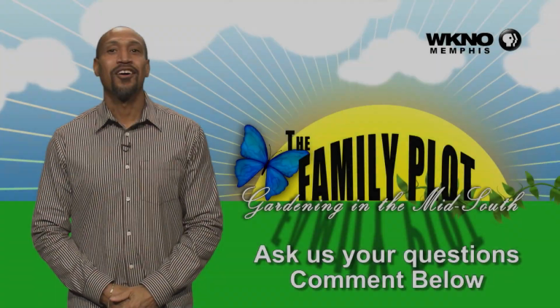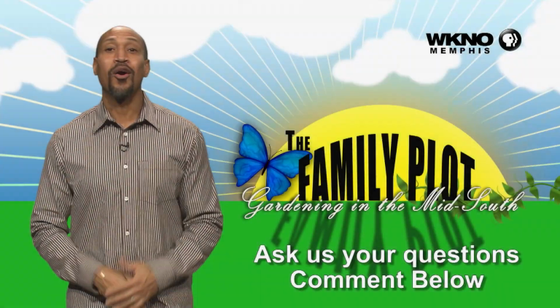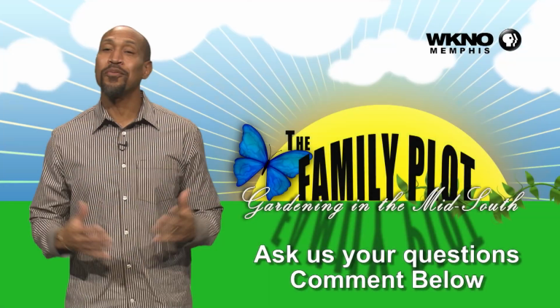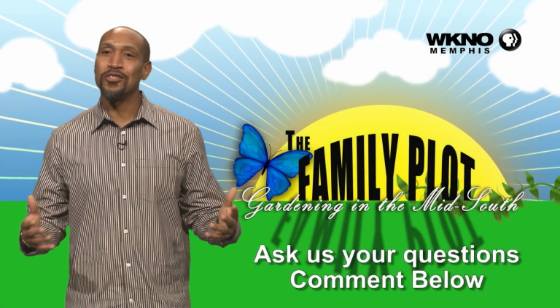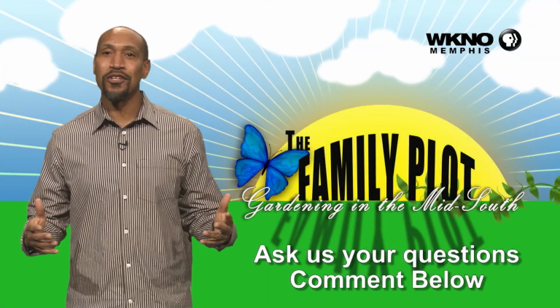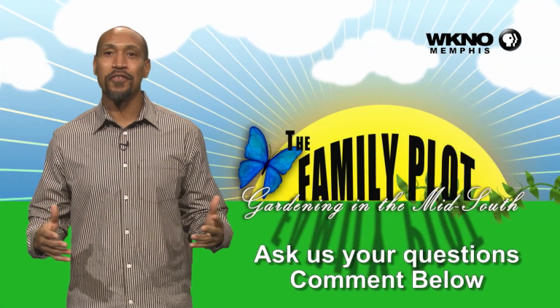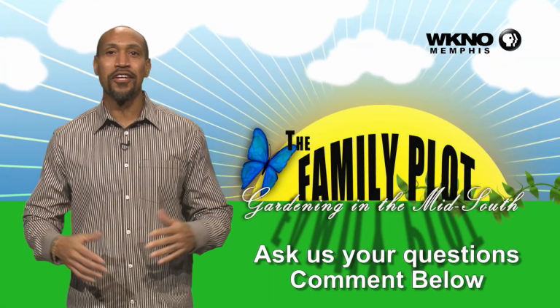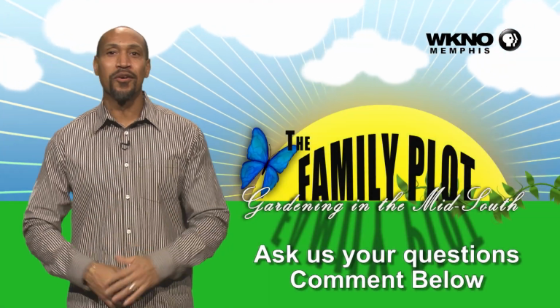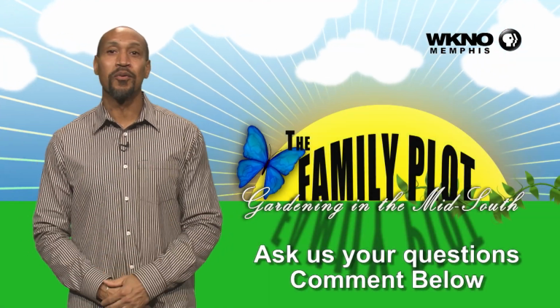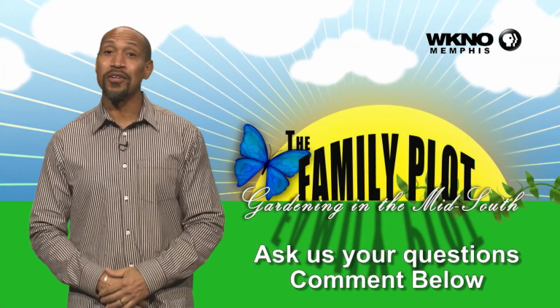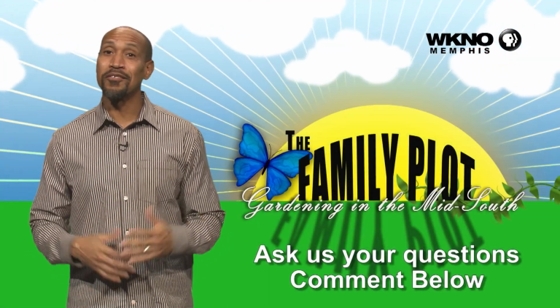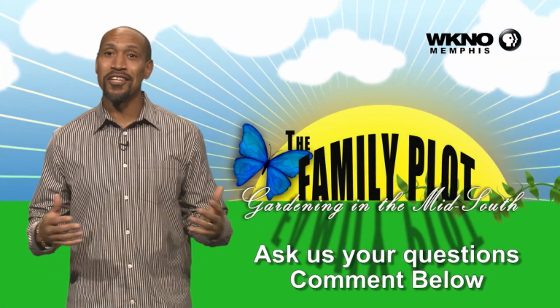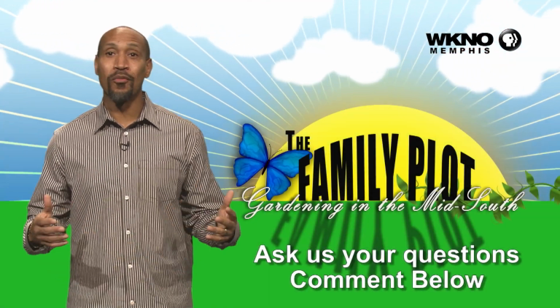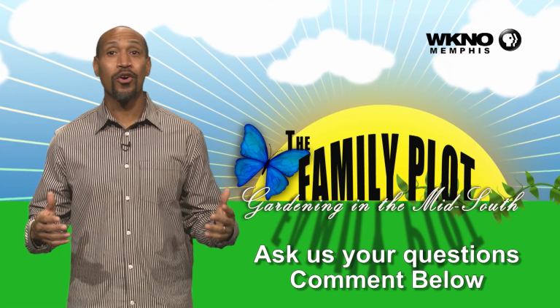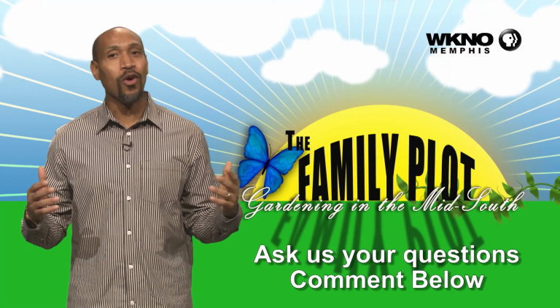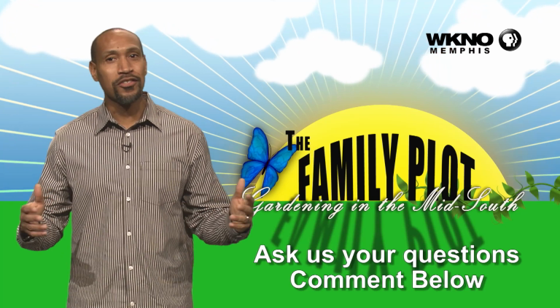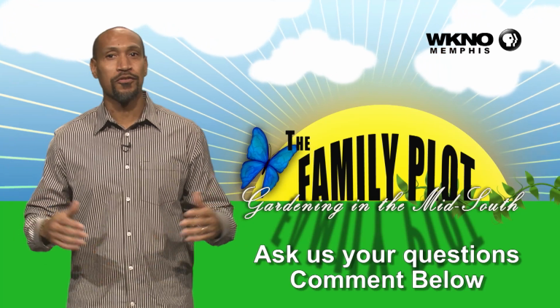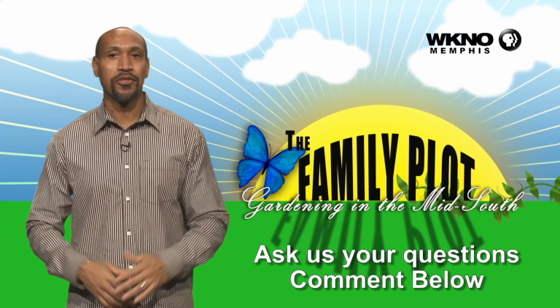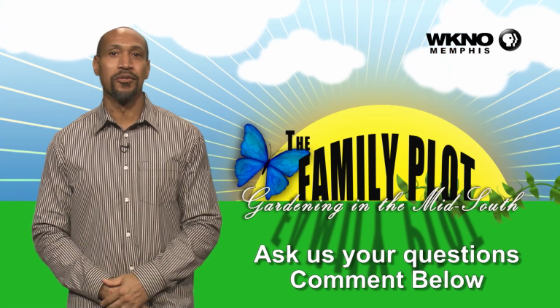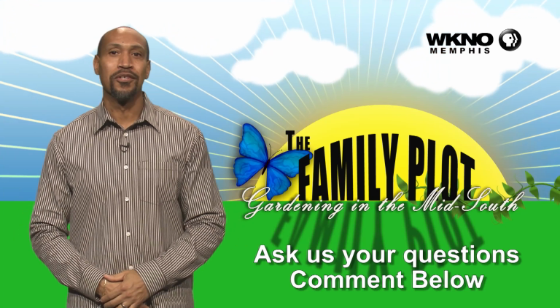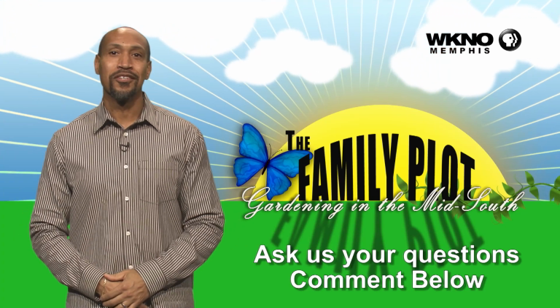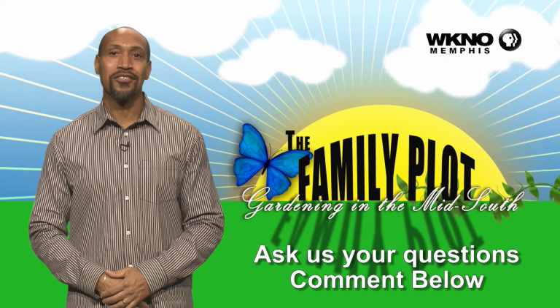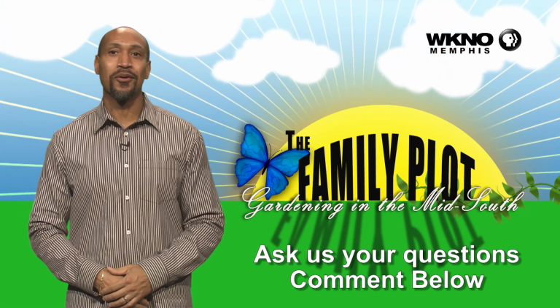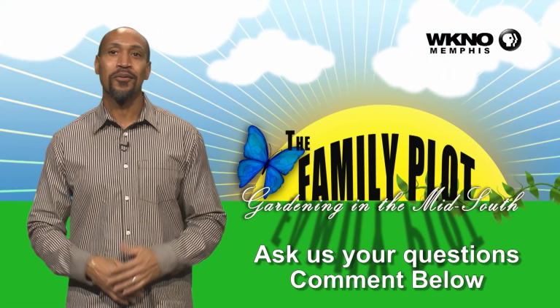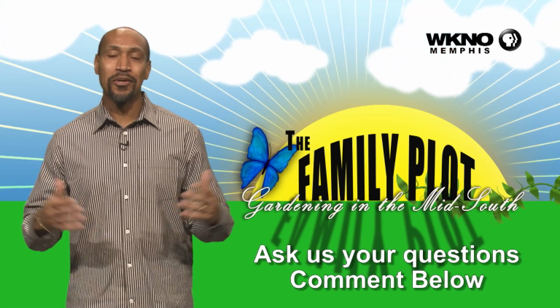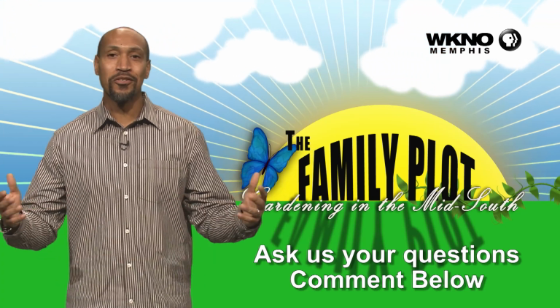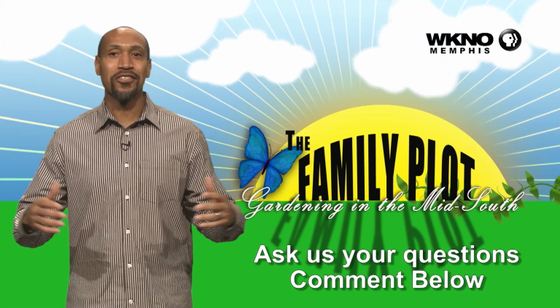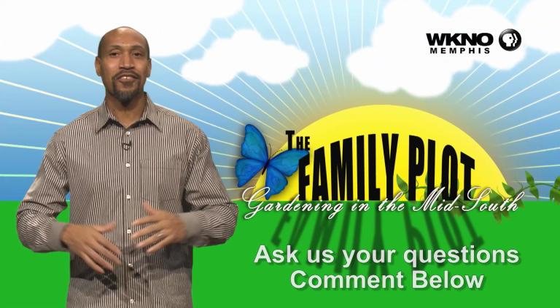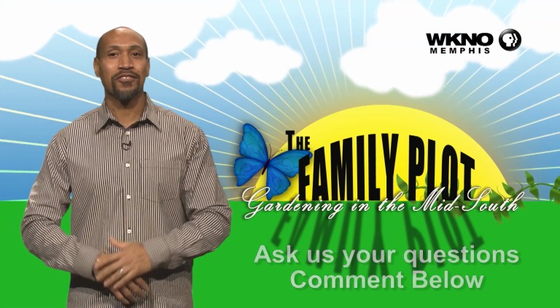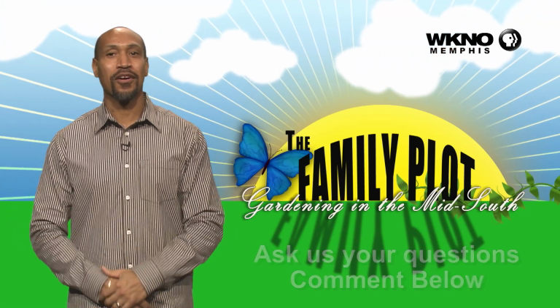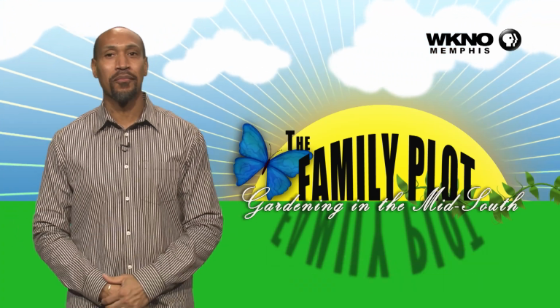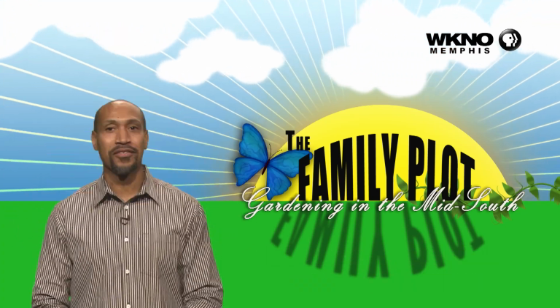Hope you enjoyed the video. We would love to get more questions from you, so be sure to leave us some comments.